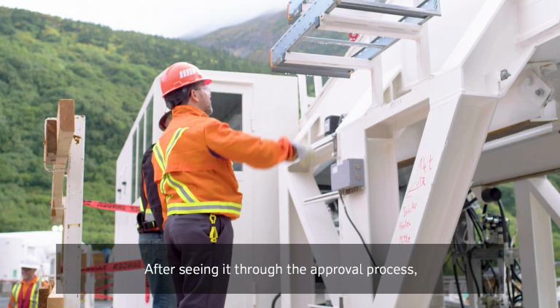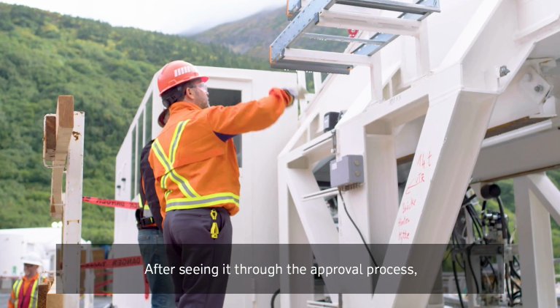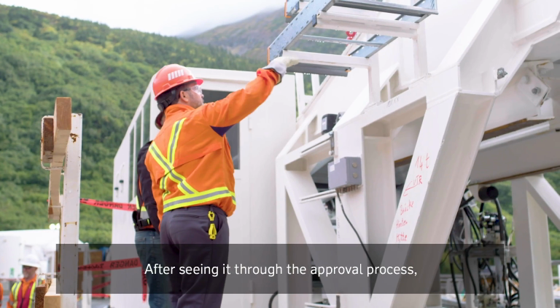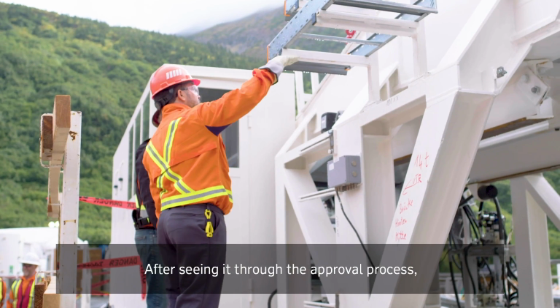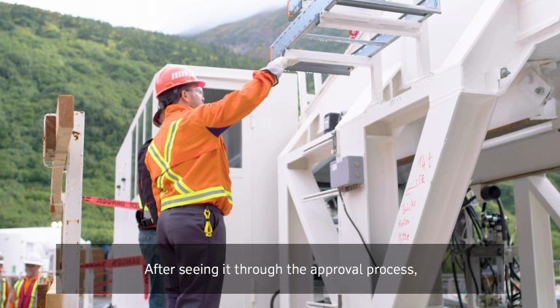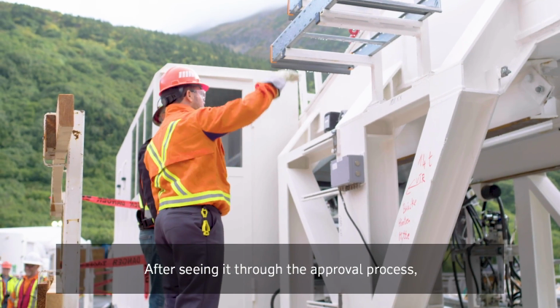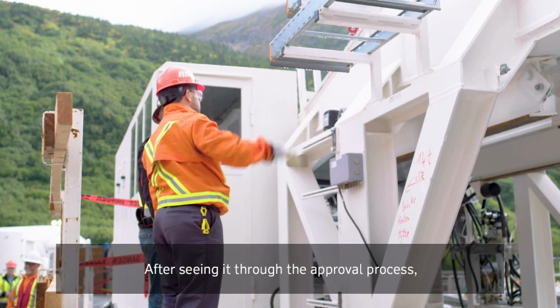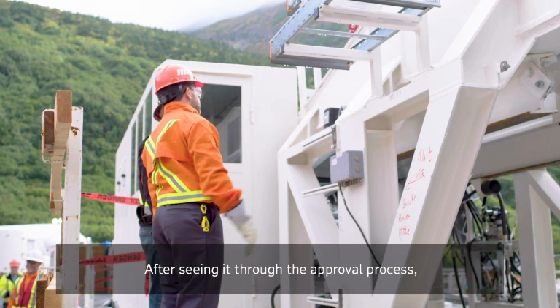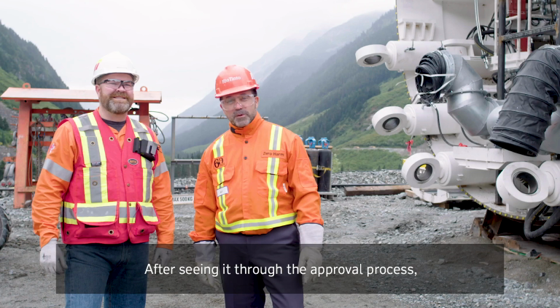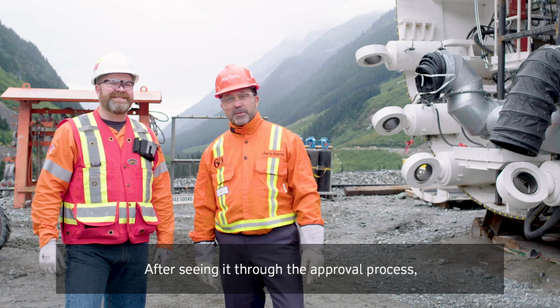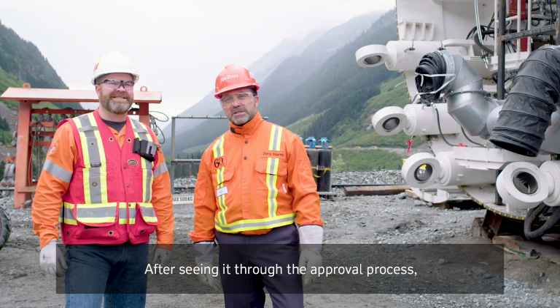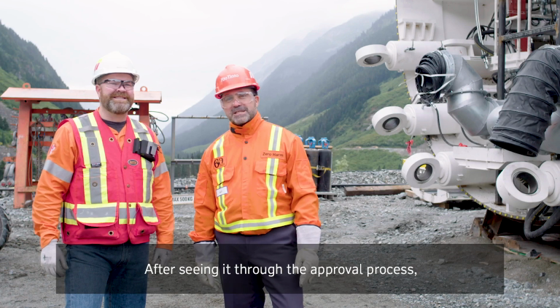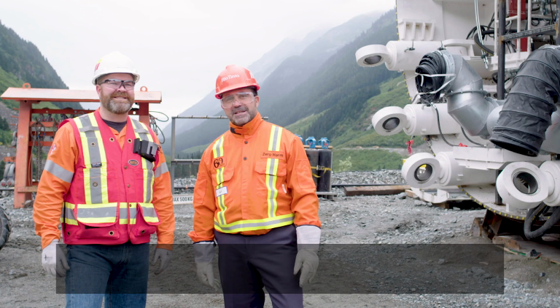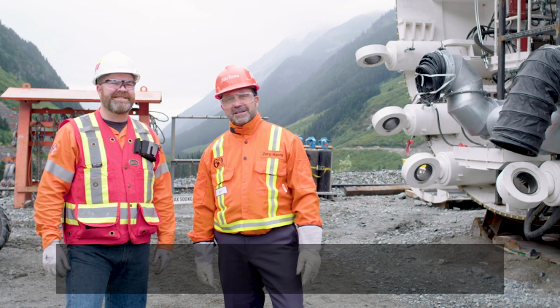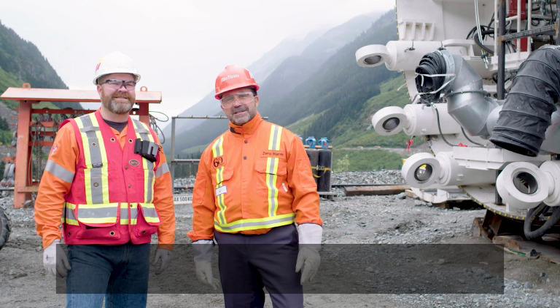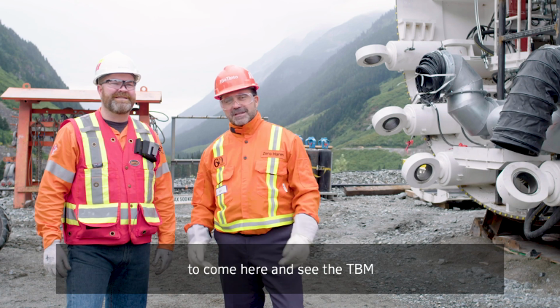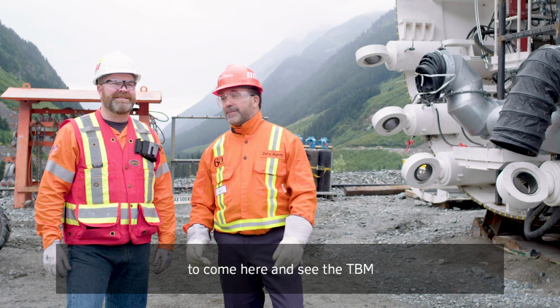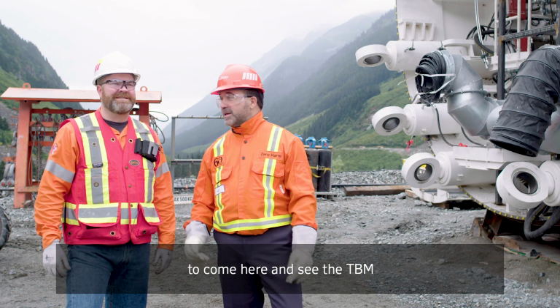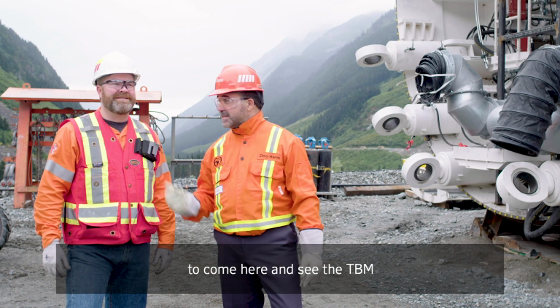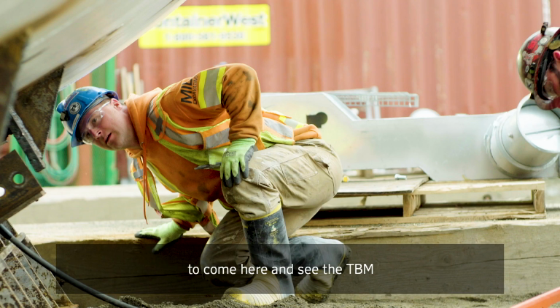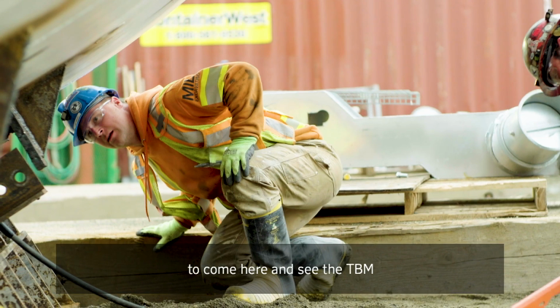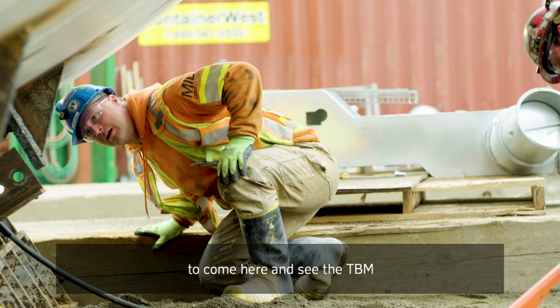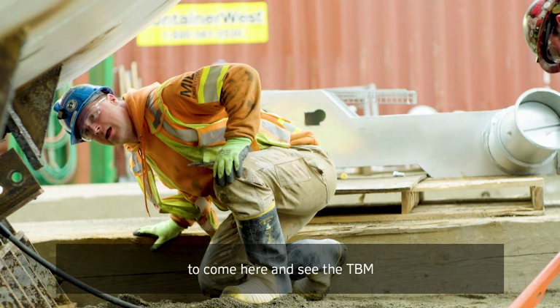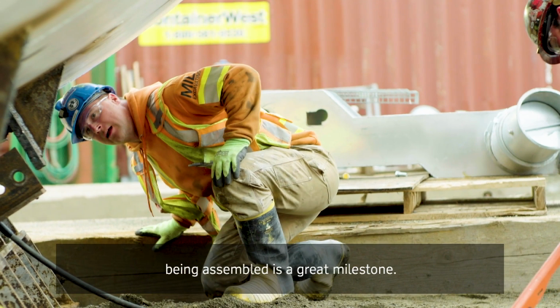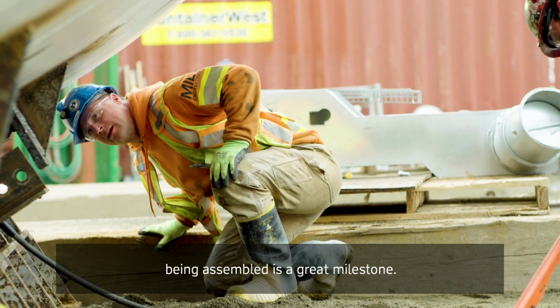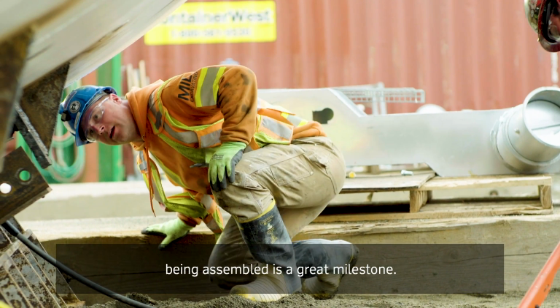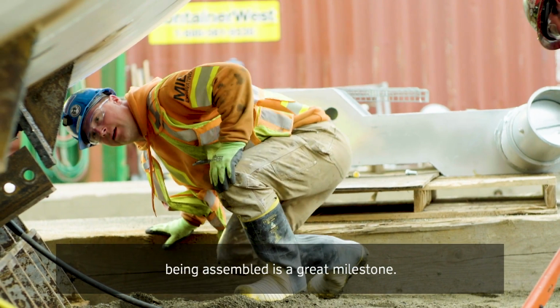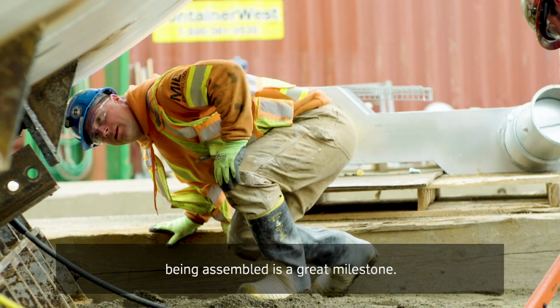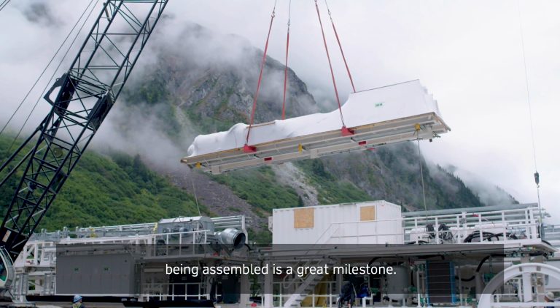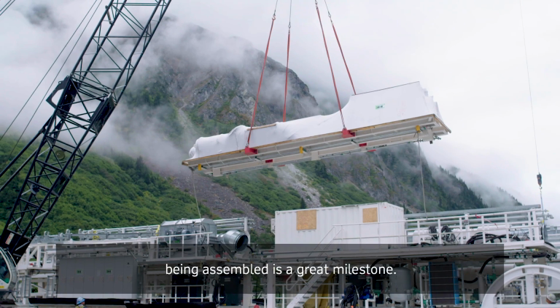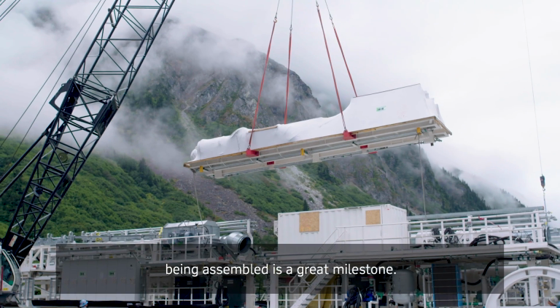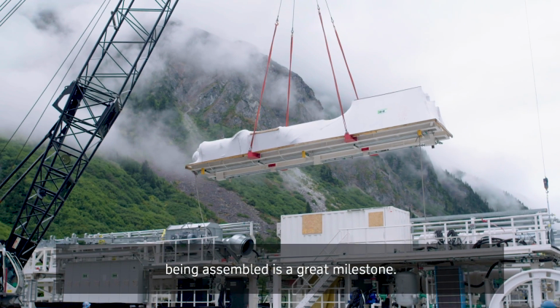After seeing it through the approval process and coming here to see the TBM being assembled, it's a great milestone.